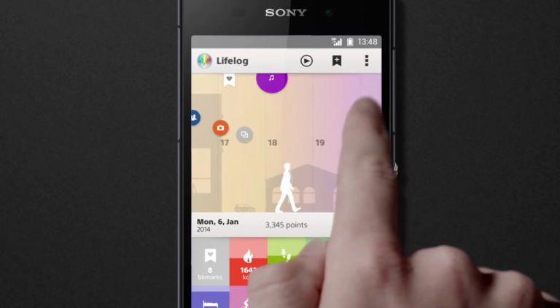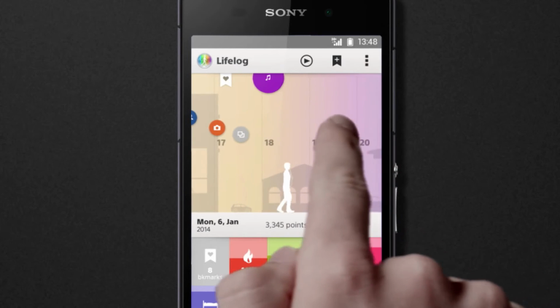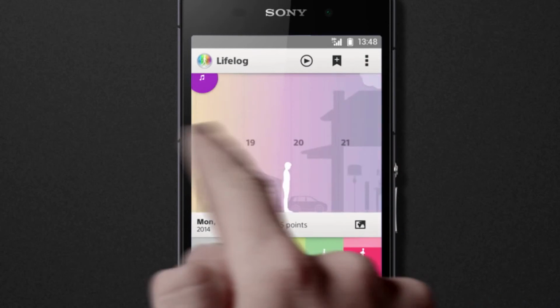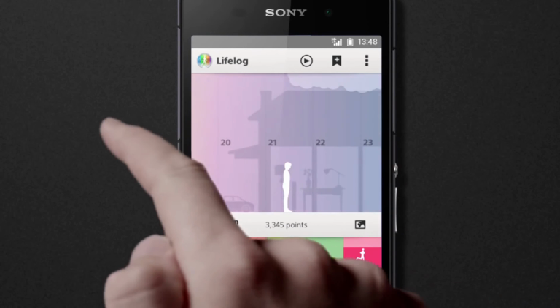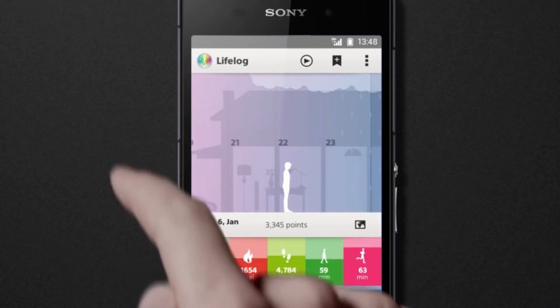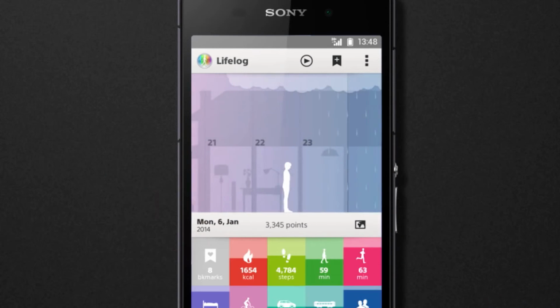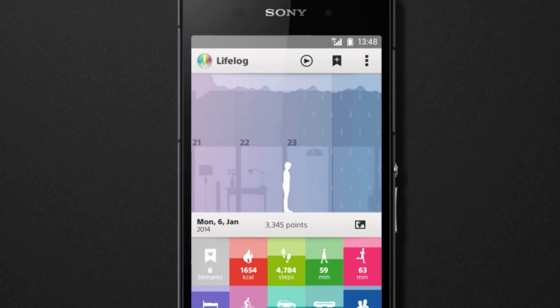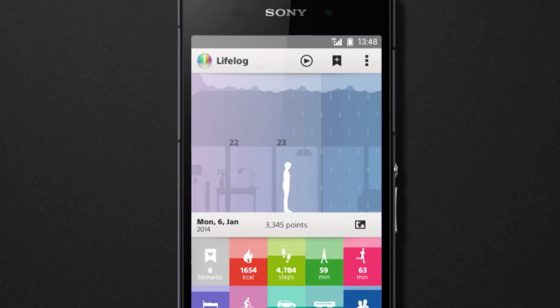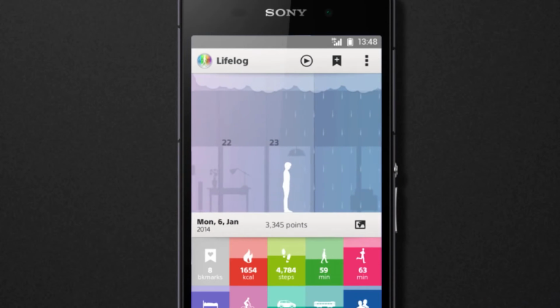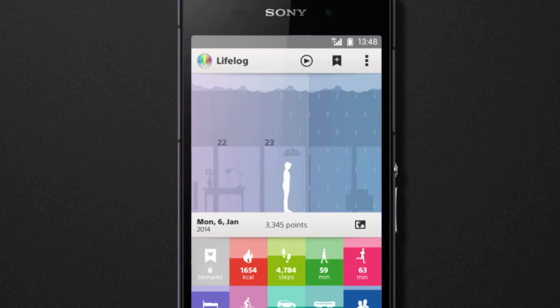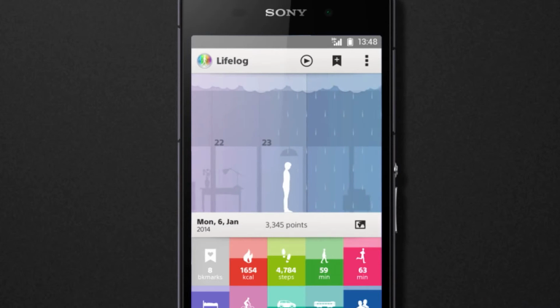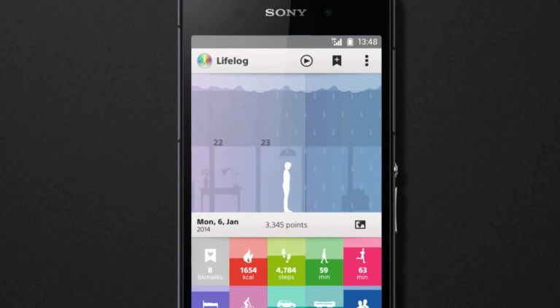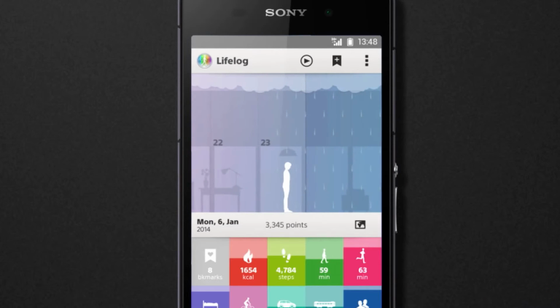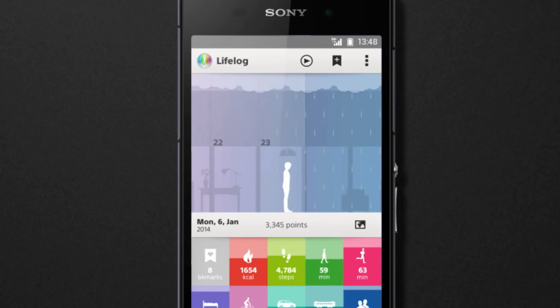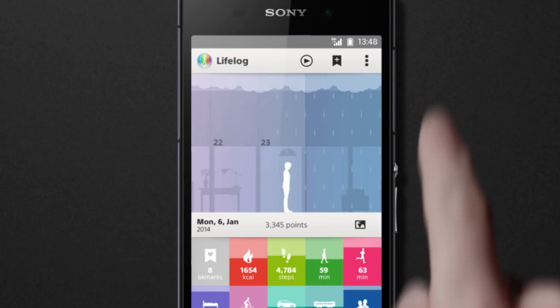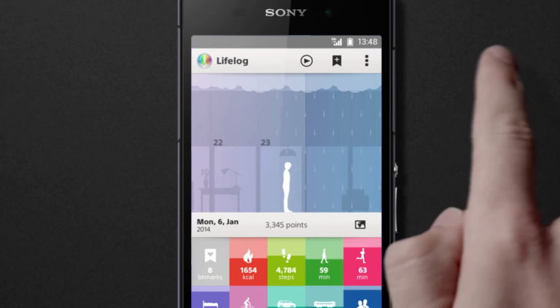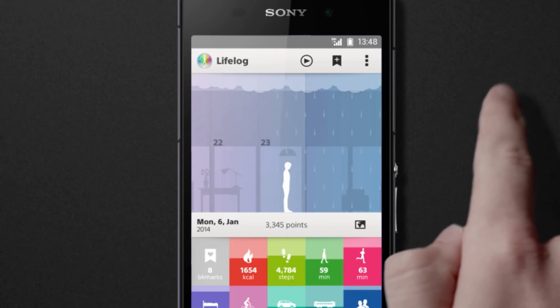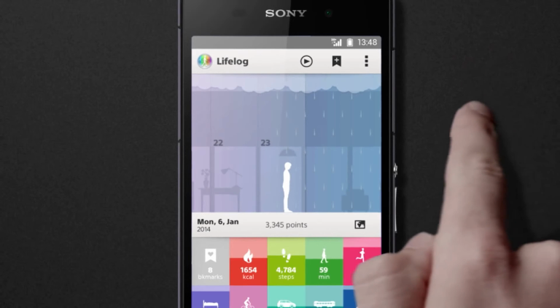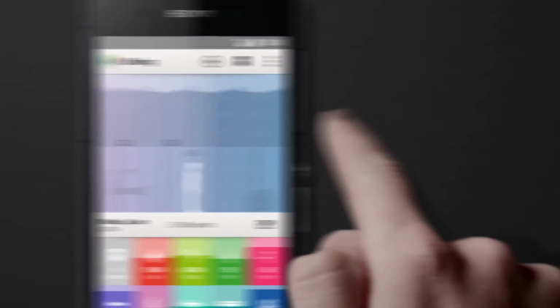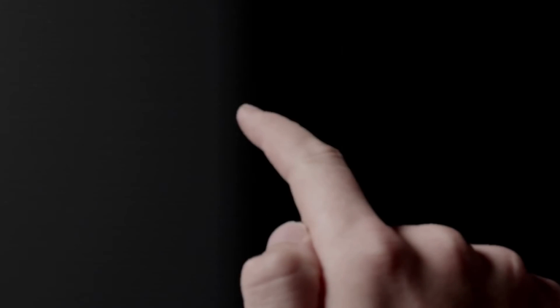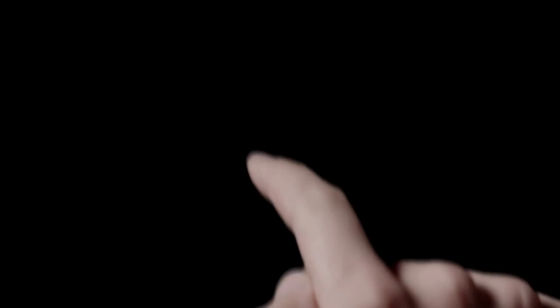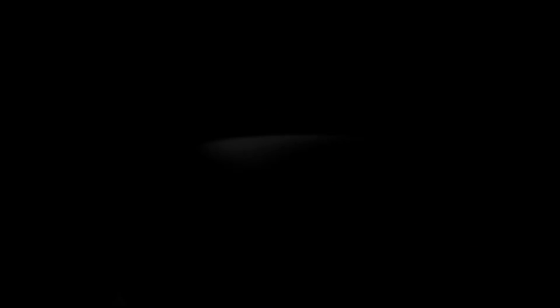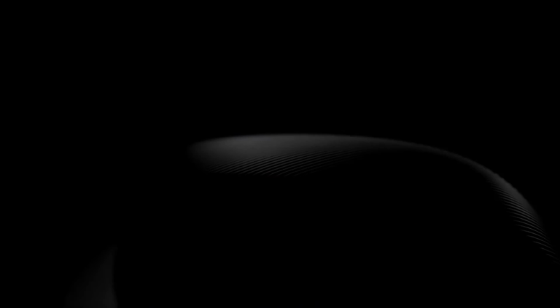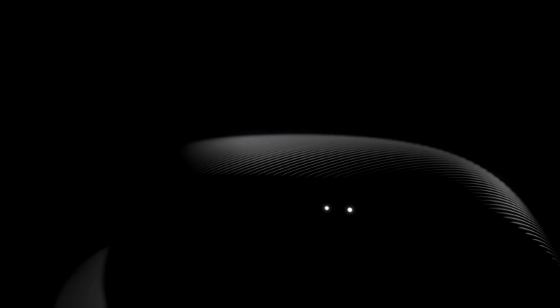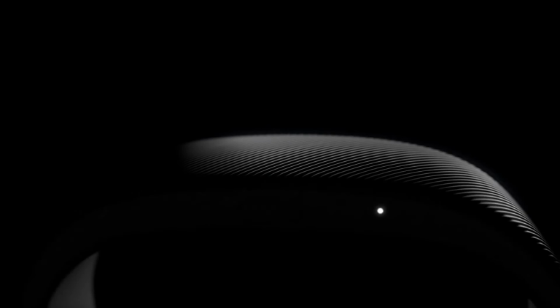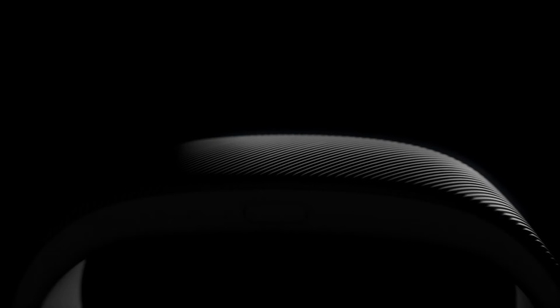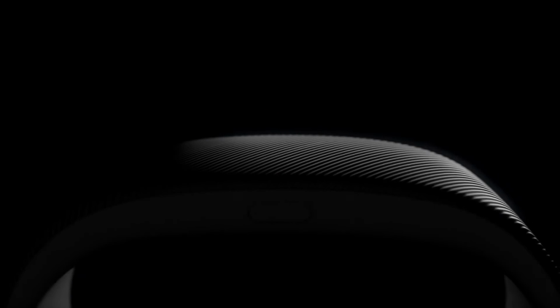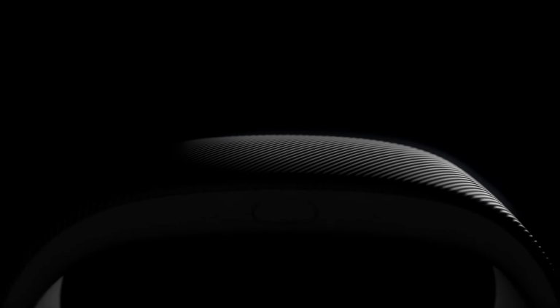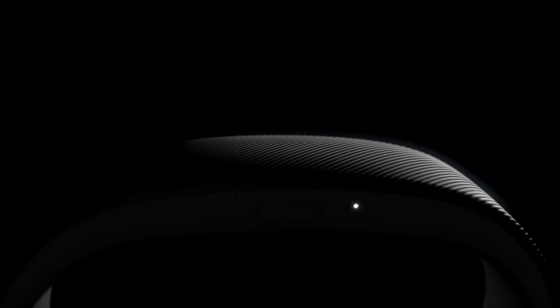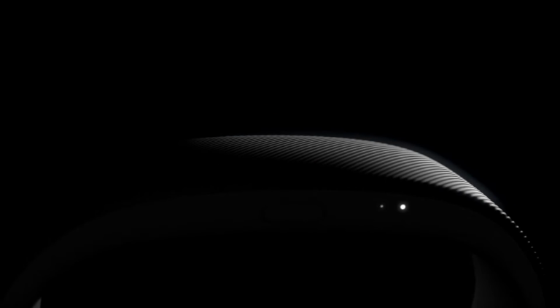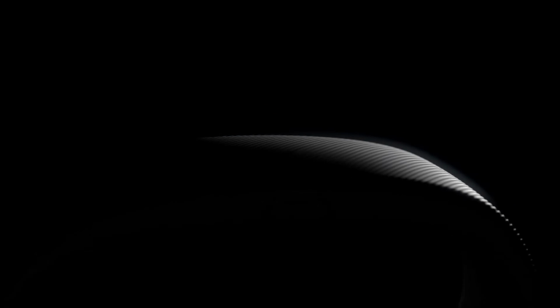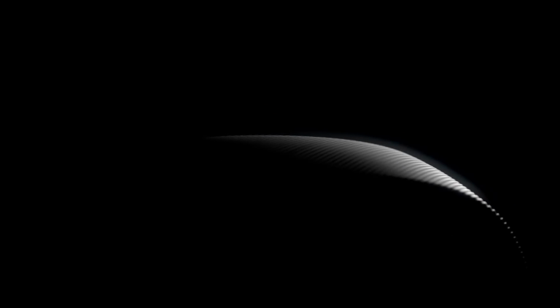LifeLog even gets you ready for tomorrow. Log your day, every day.